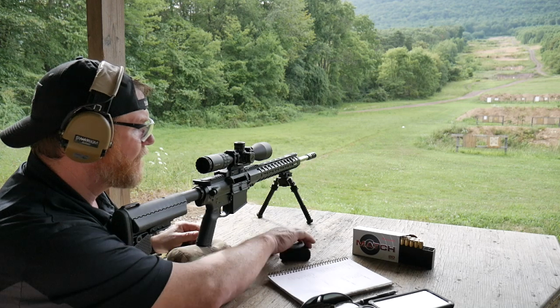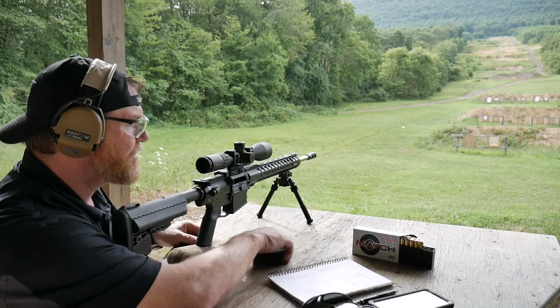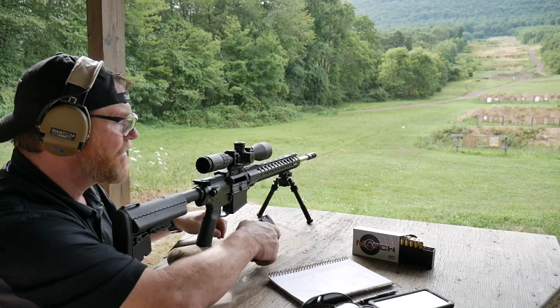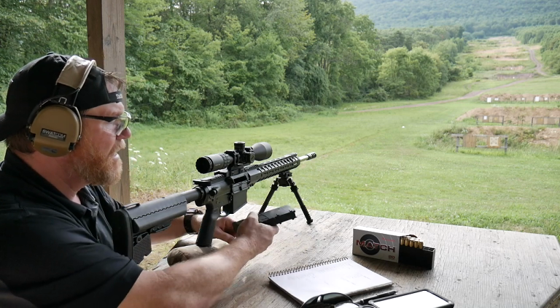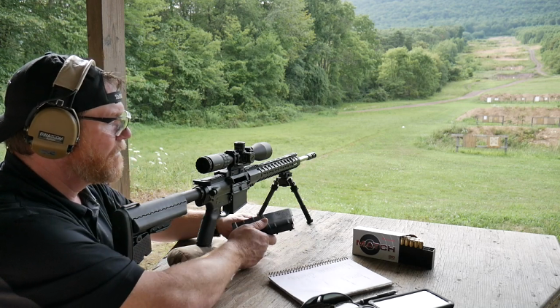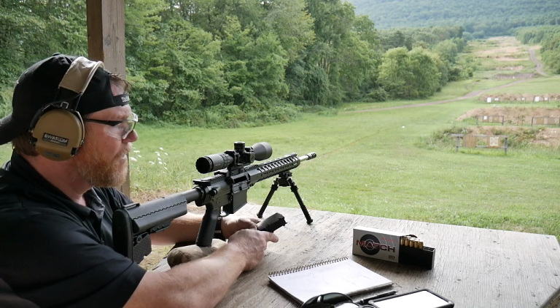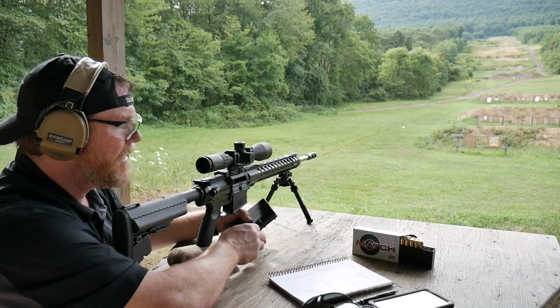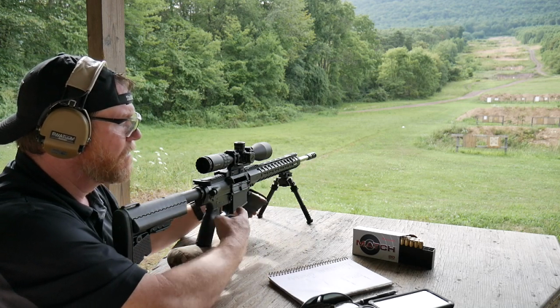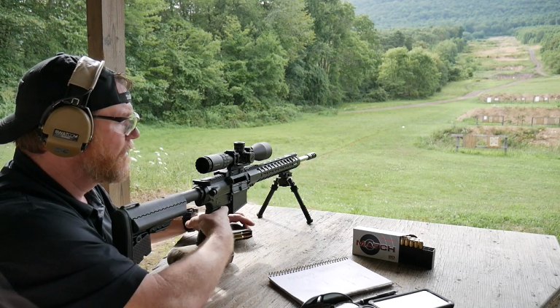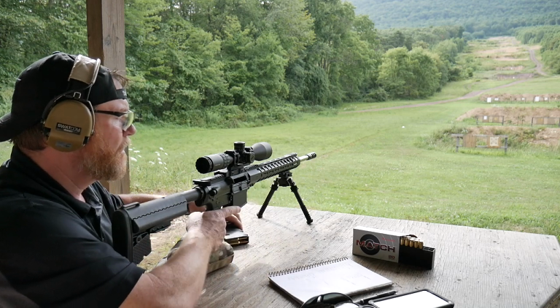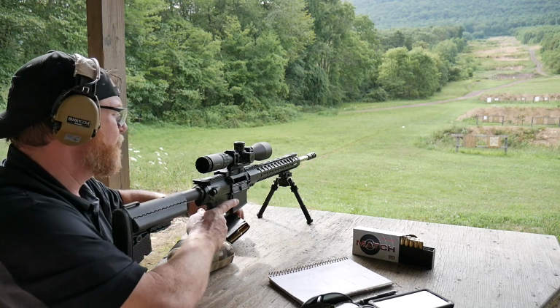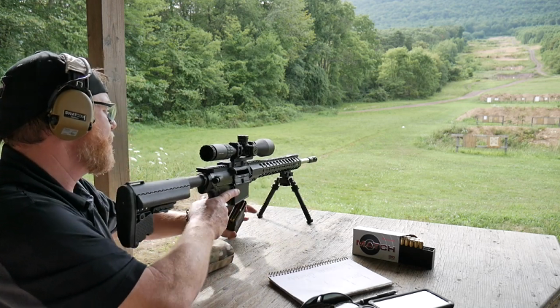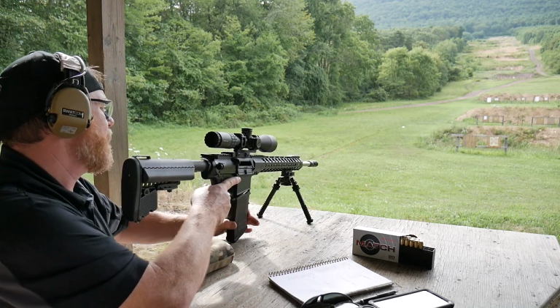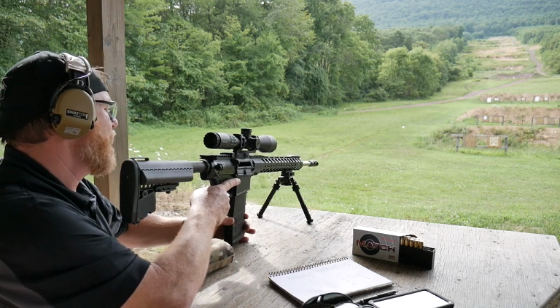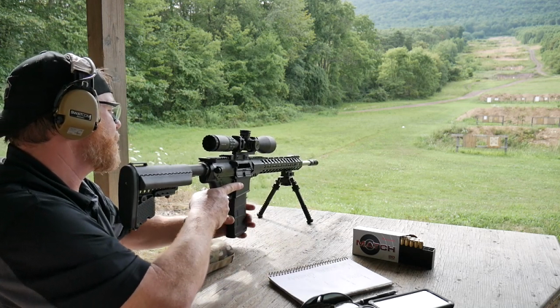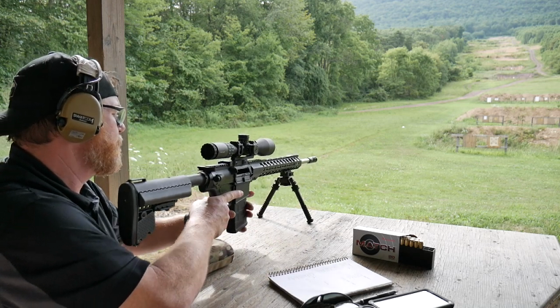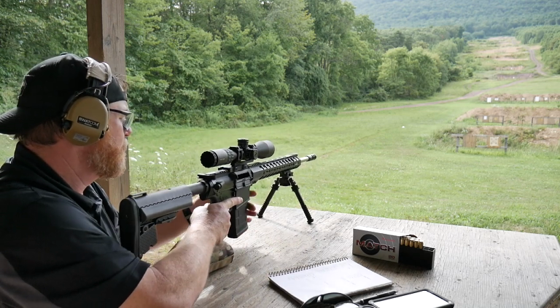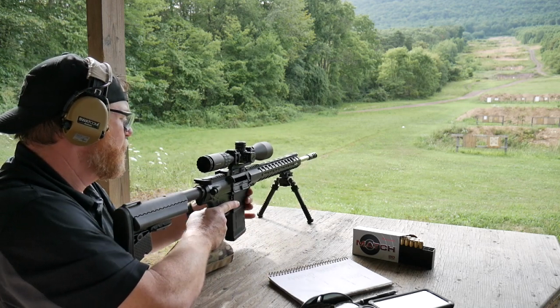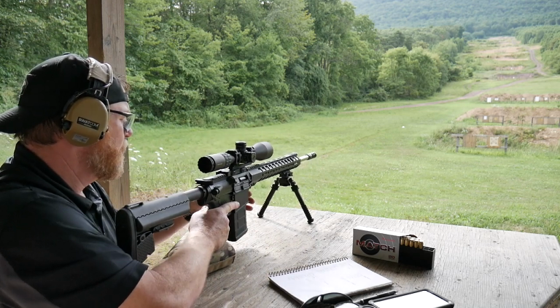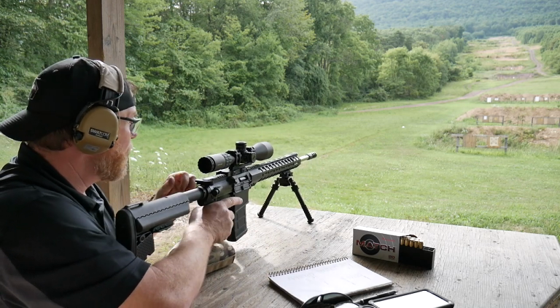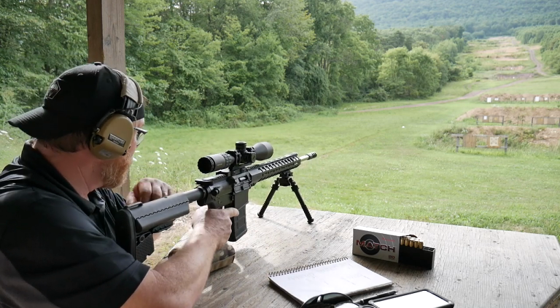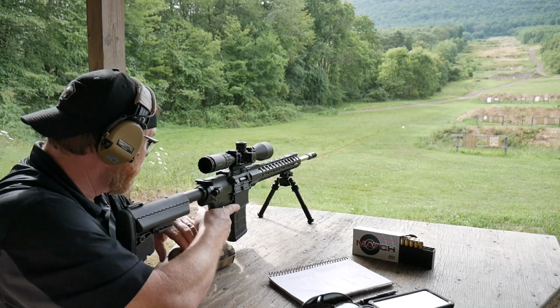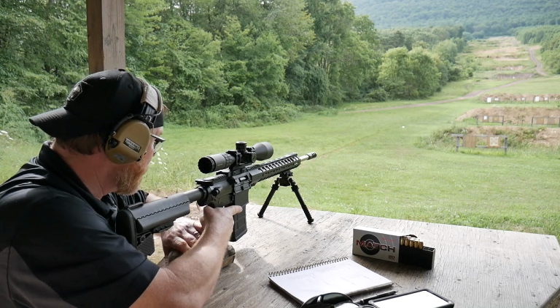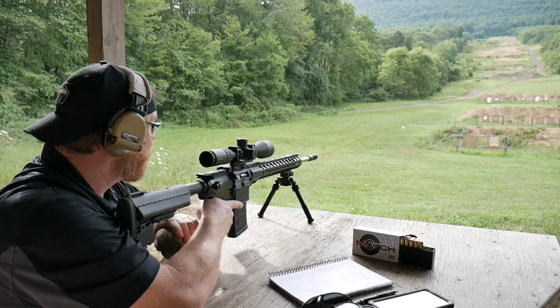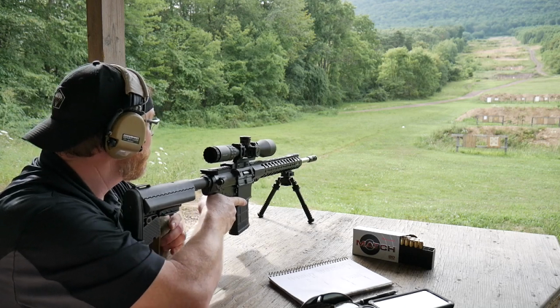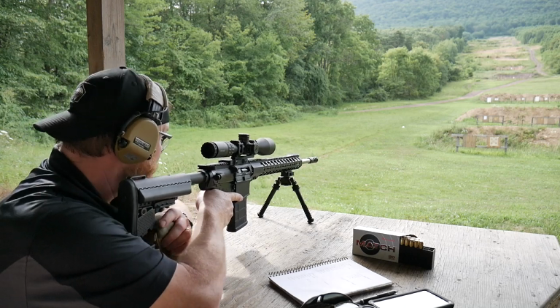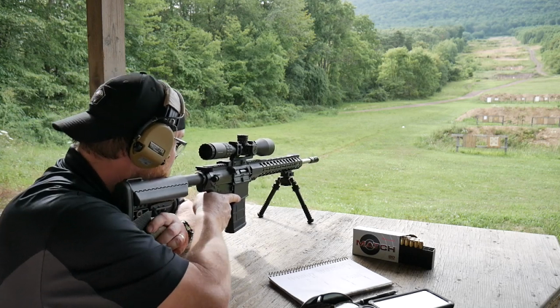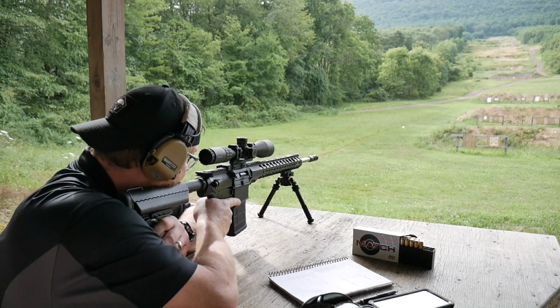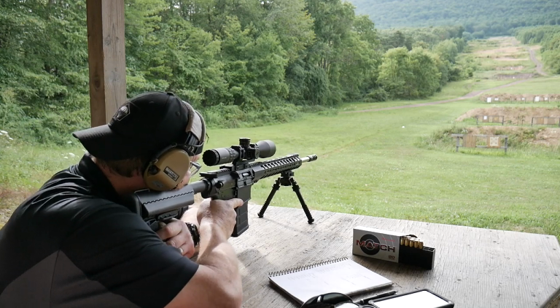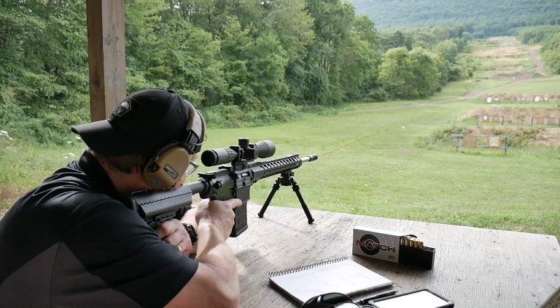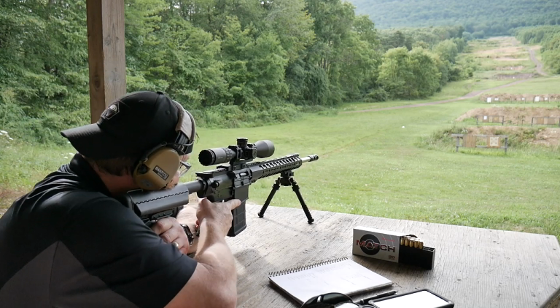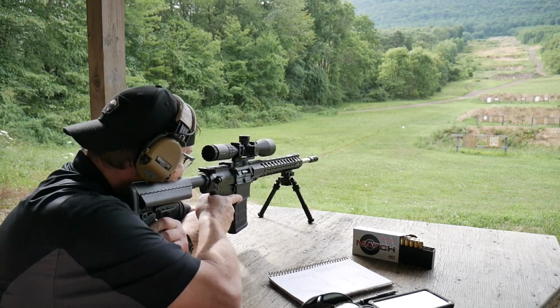I've got some Hornady 147-grain match. Let's go ahead and check zero at 100 yards.